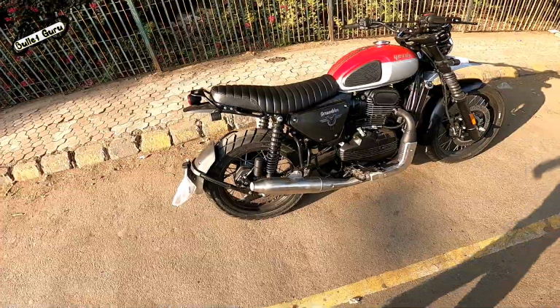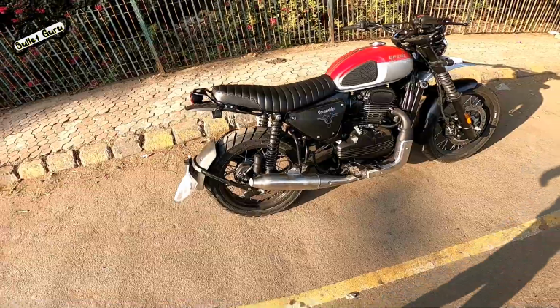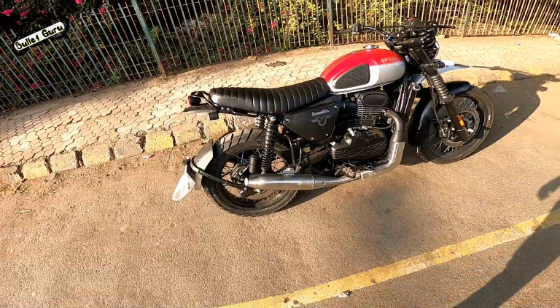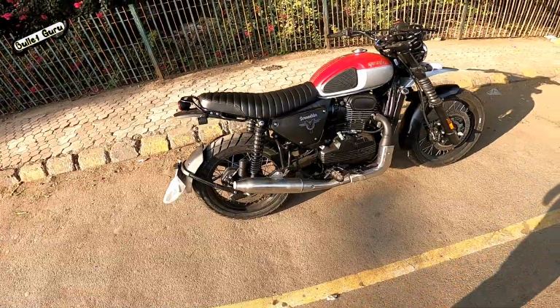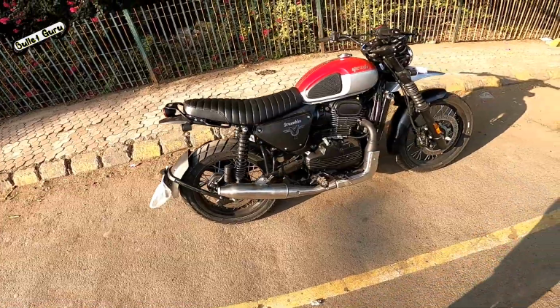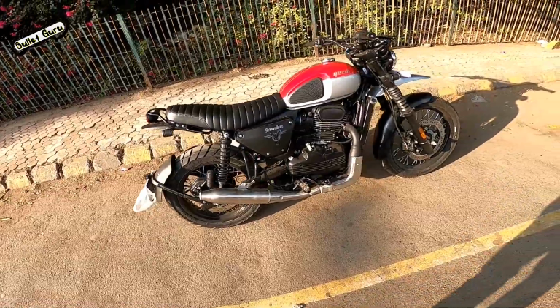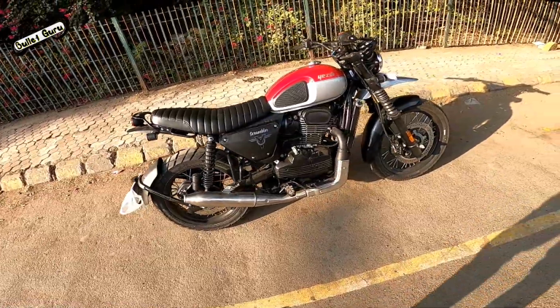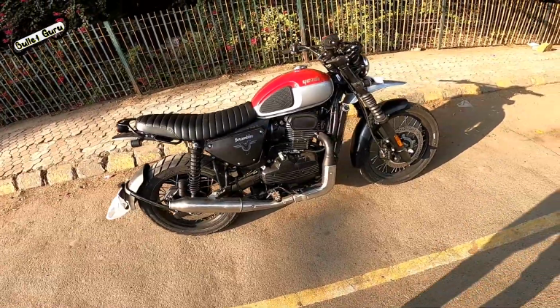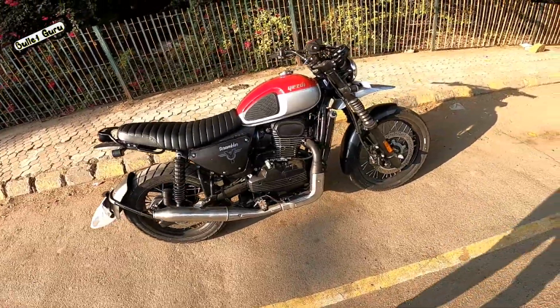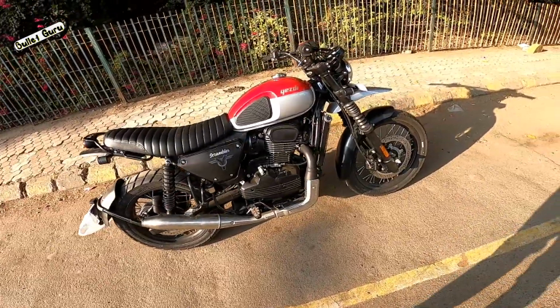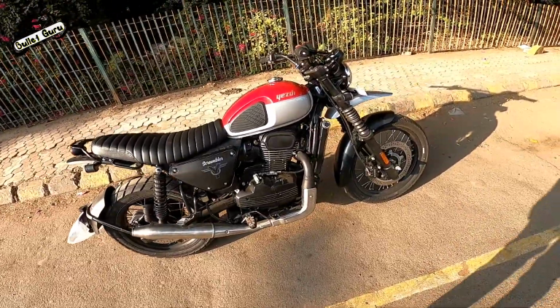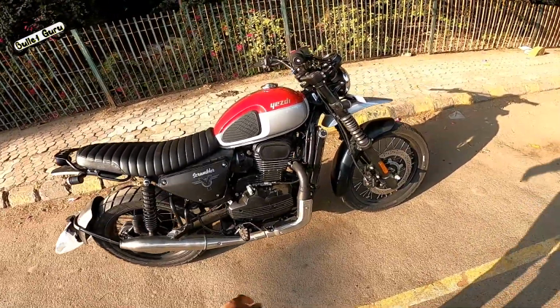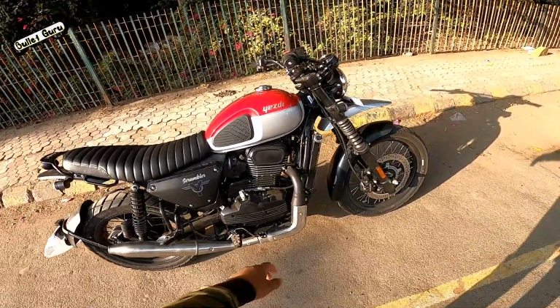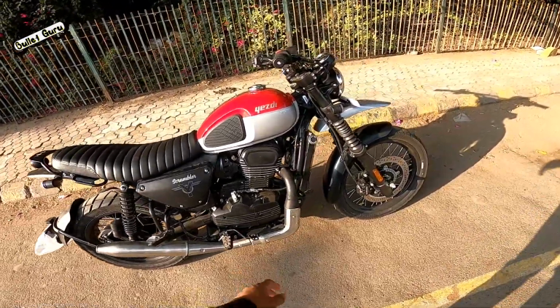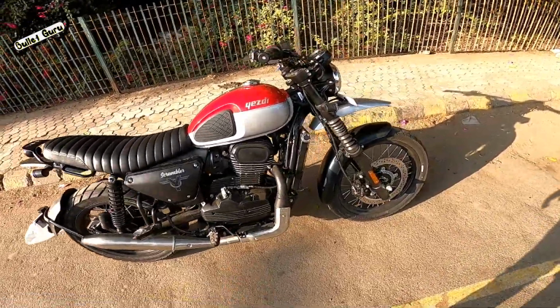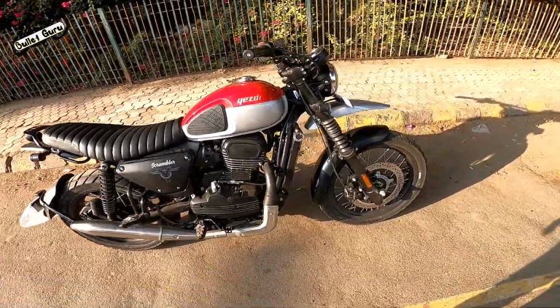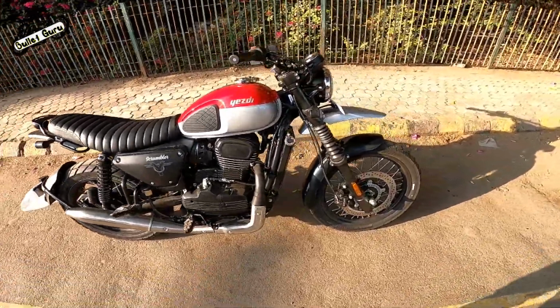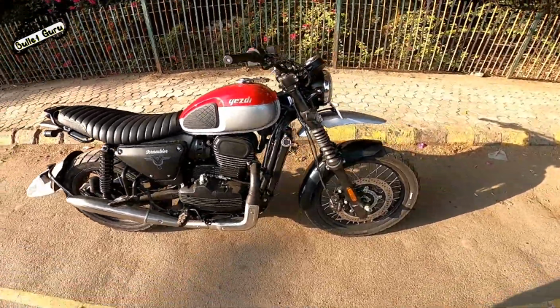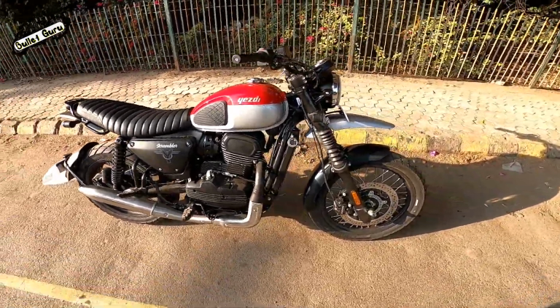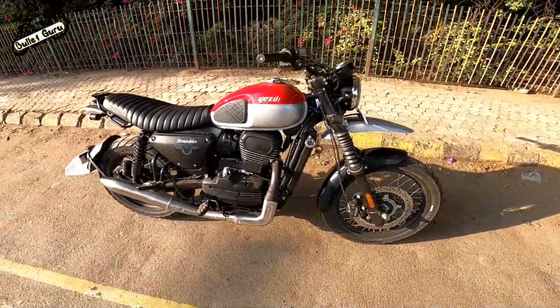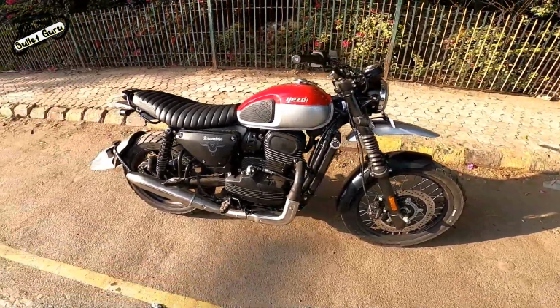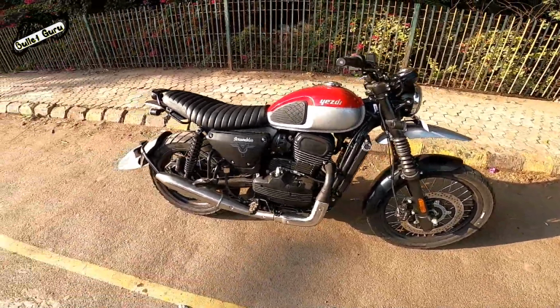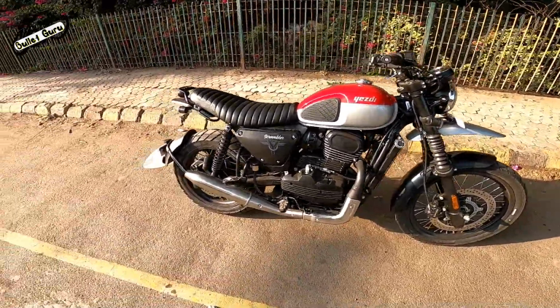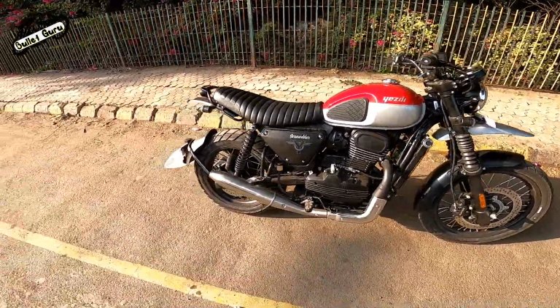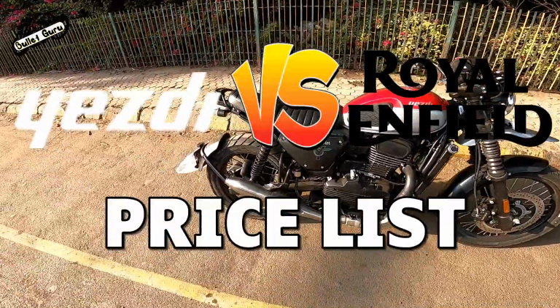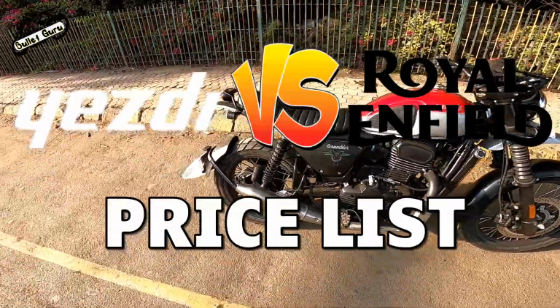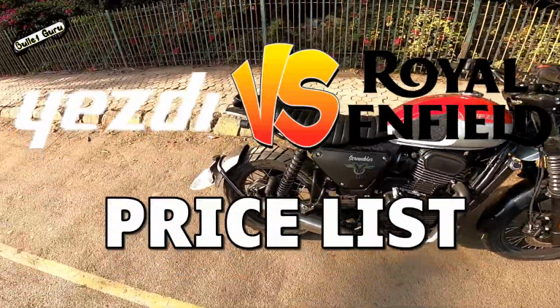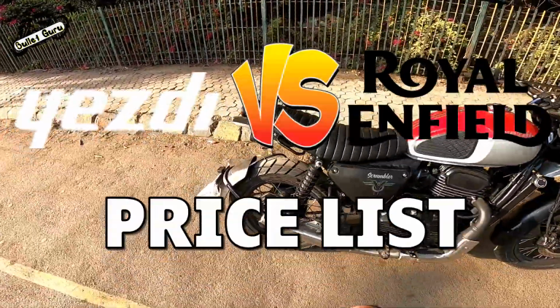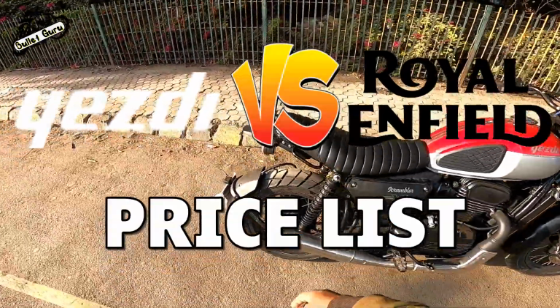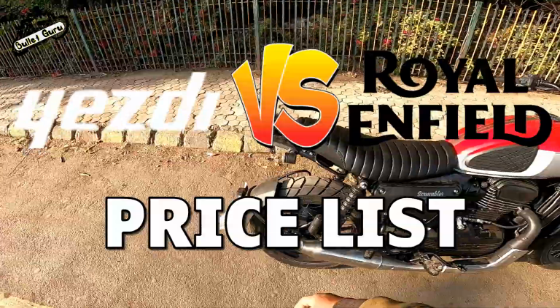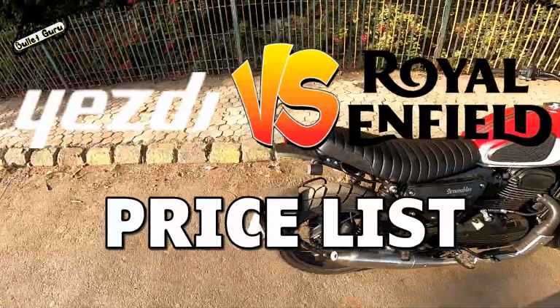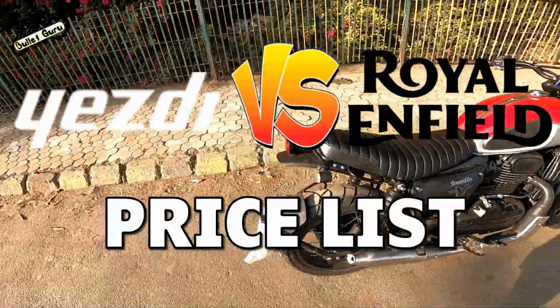Hi friends, today we are going to compare USD and Royal Enfield's price list.